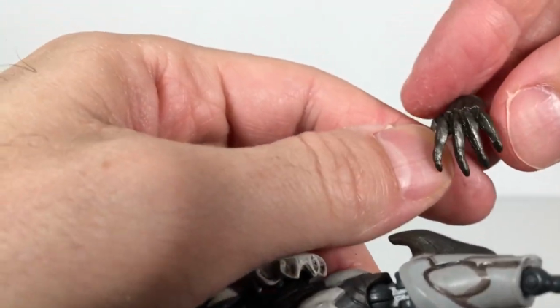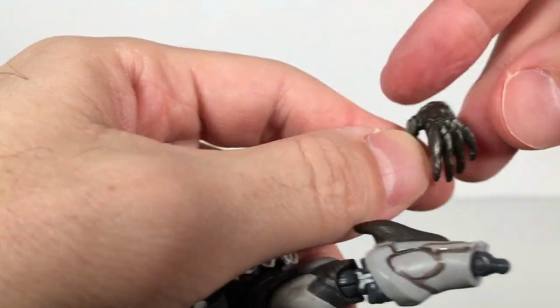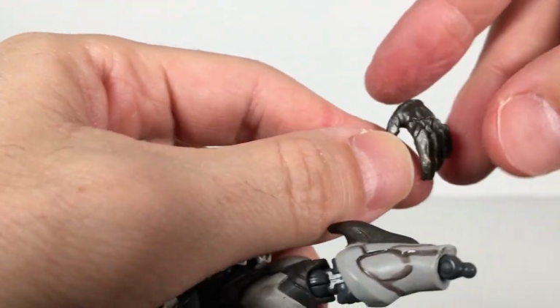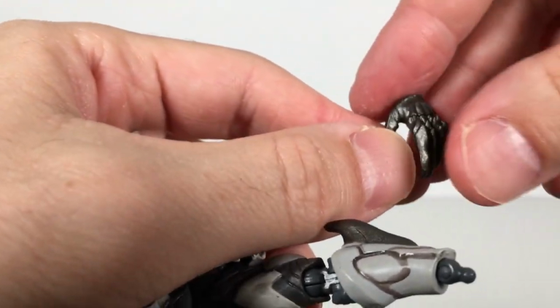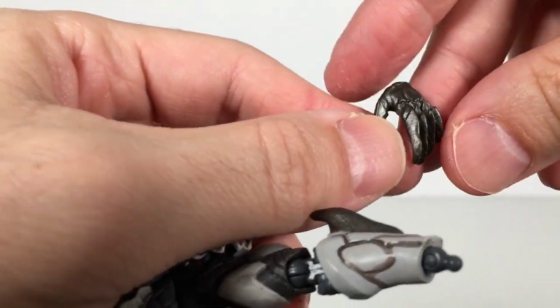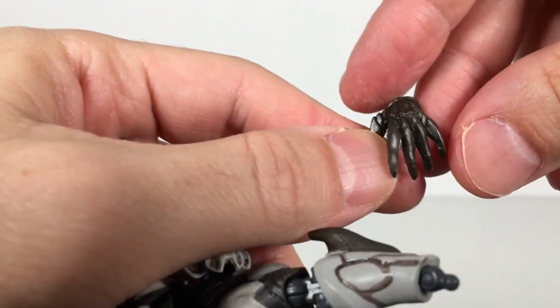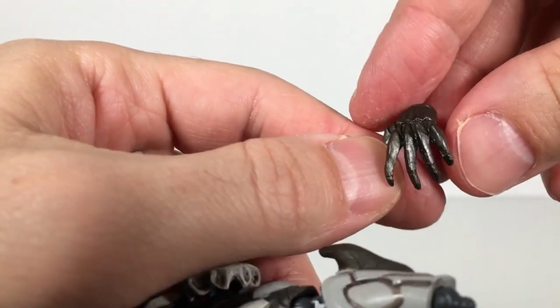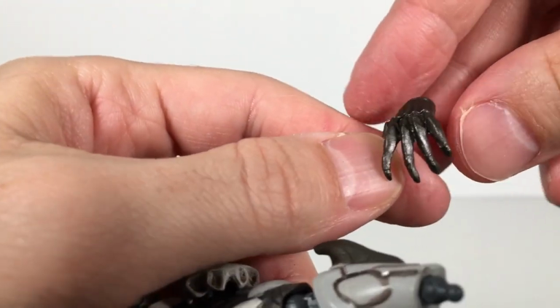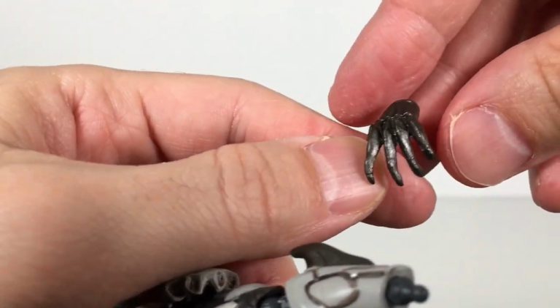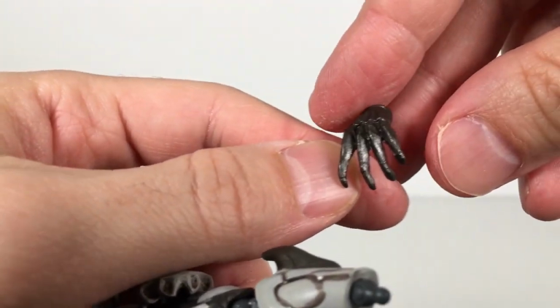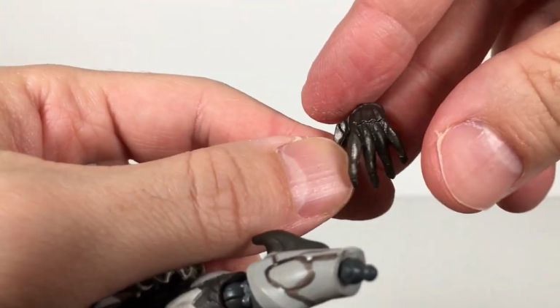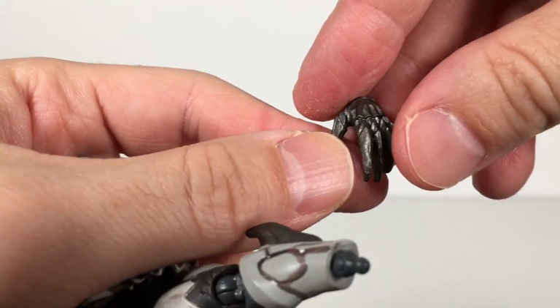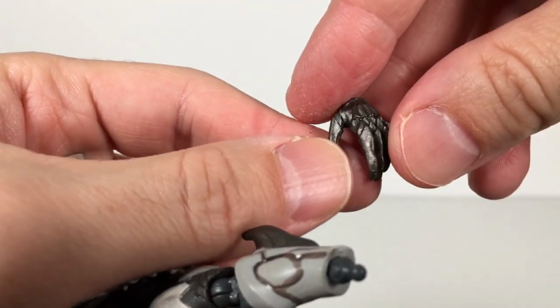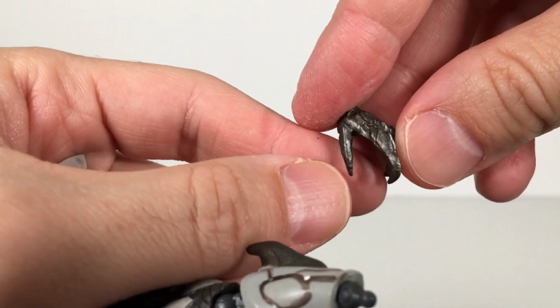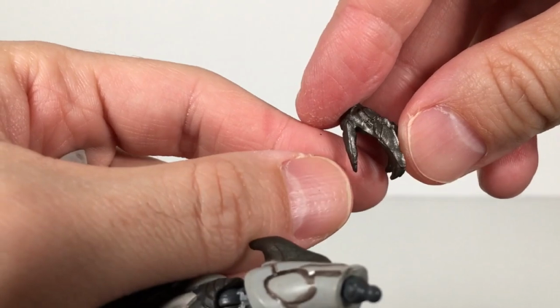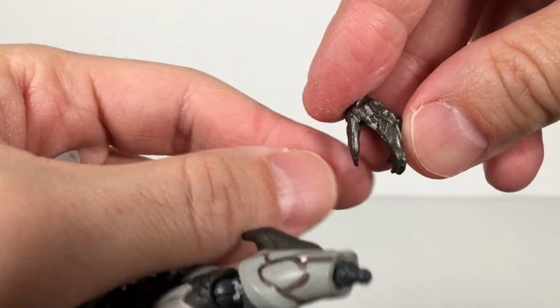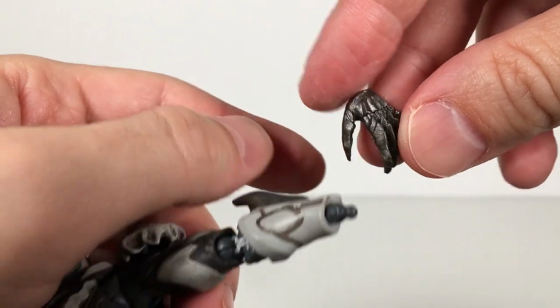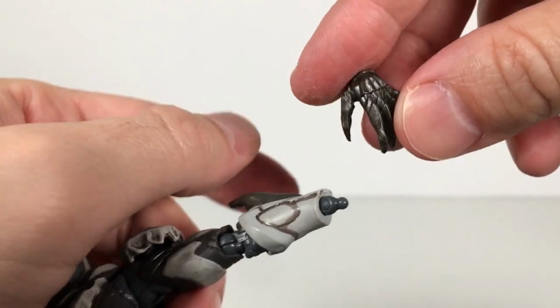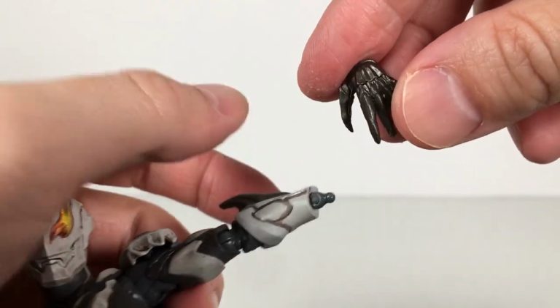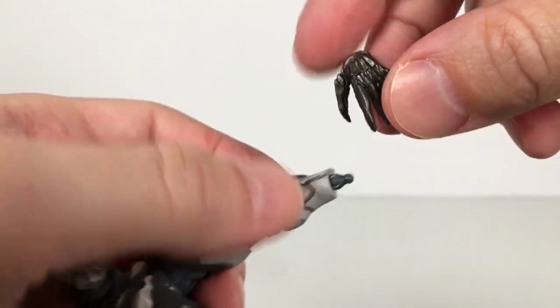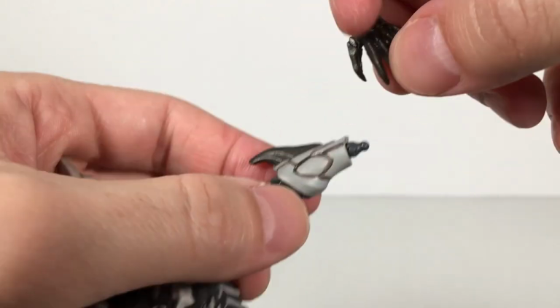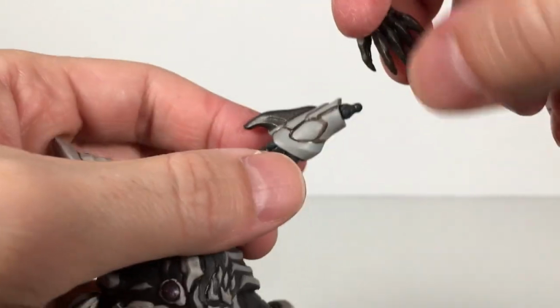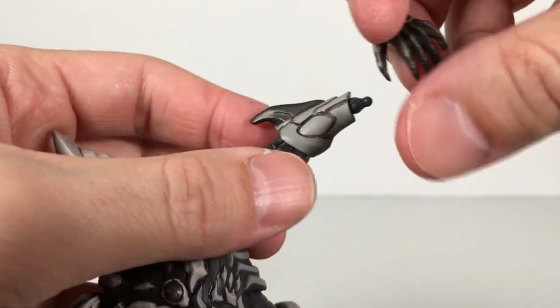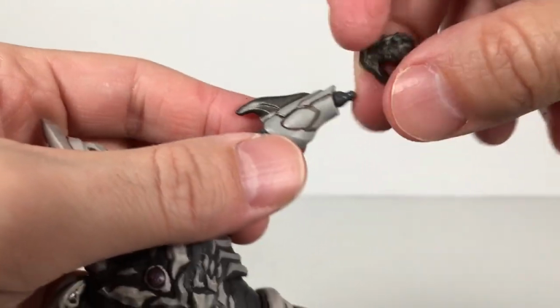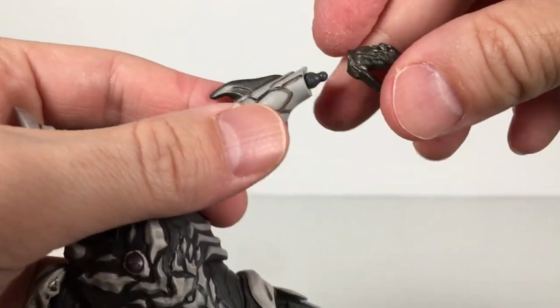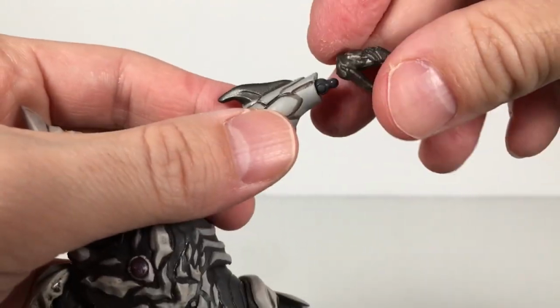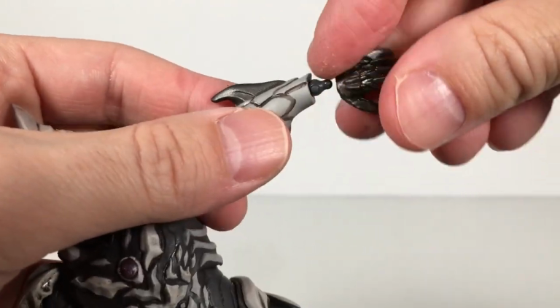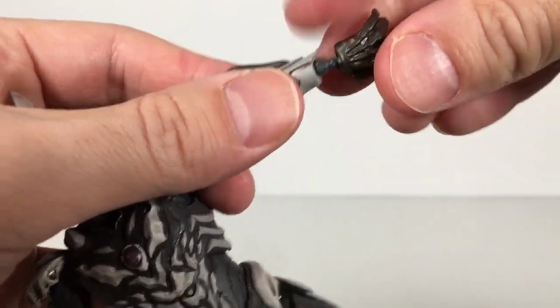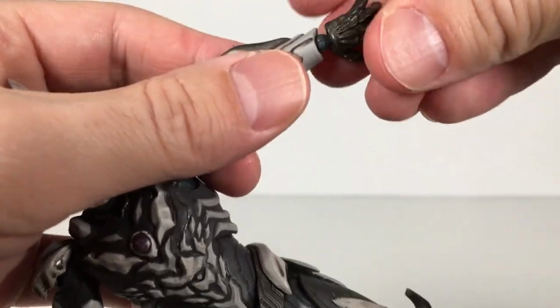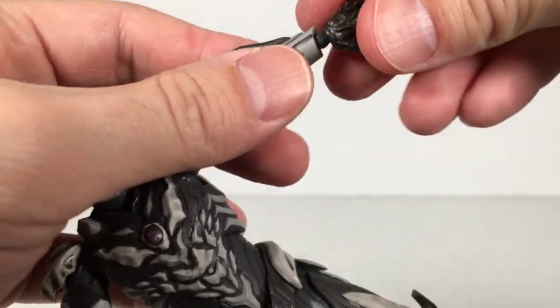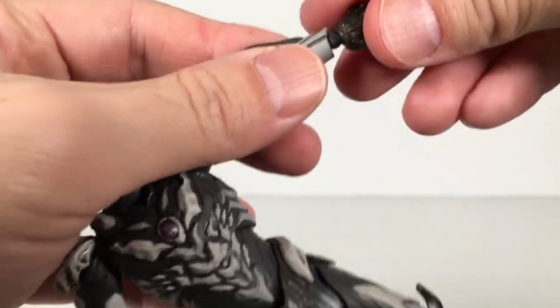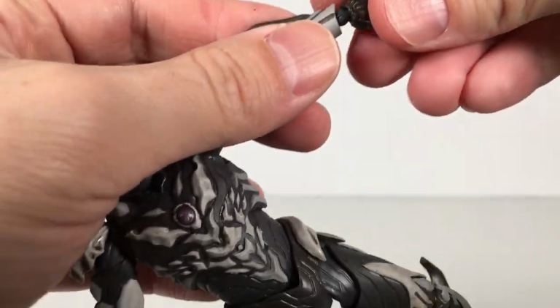Very nice — done in that pearlescent metallic plastic again. Really dig him. I mean, what's Belial without his claws?